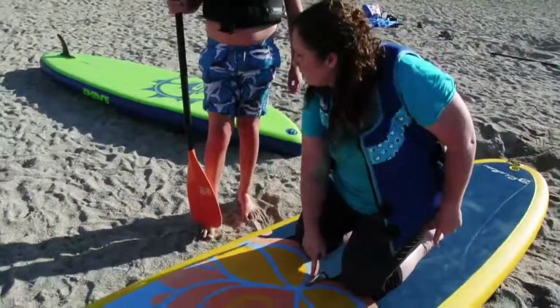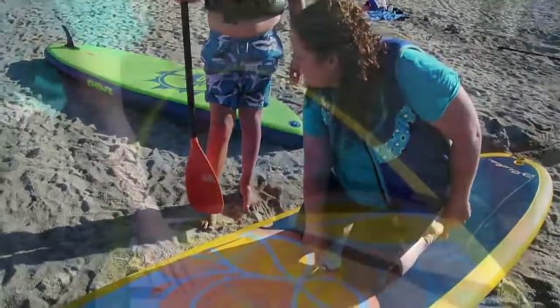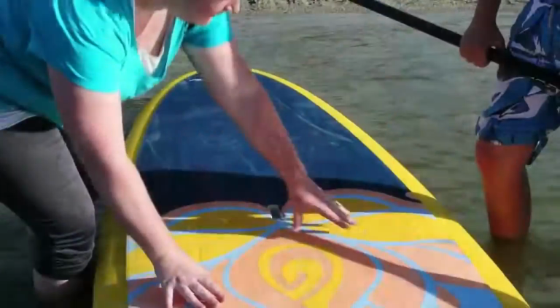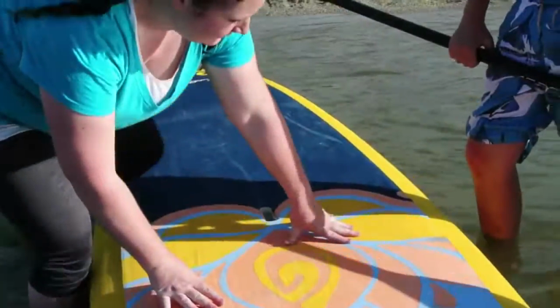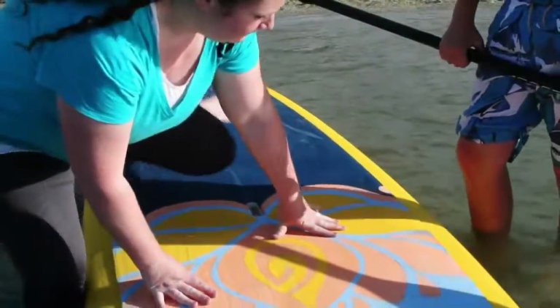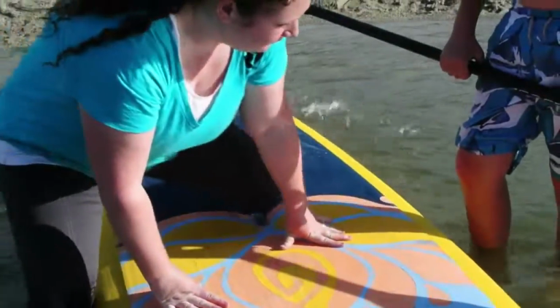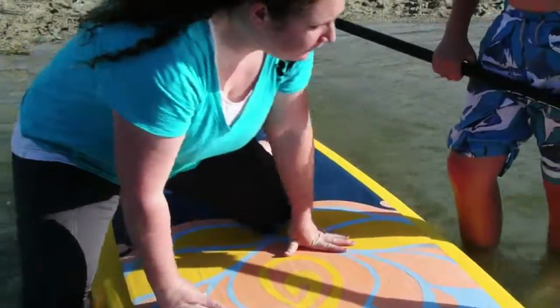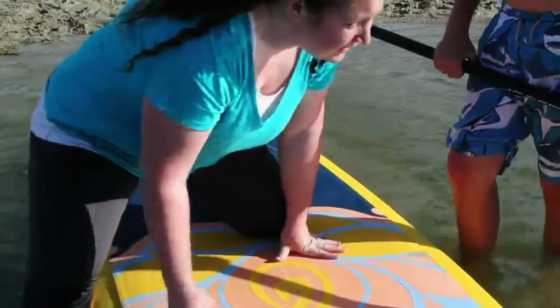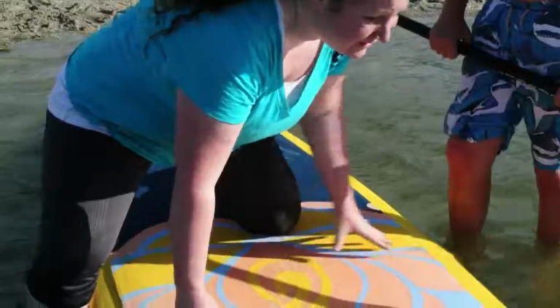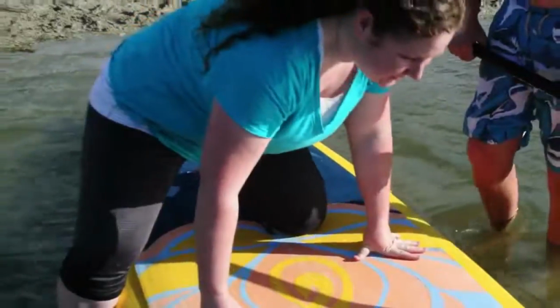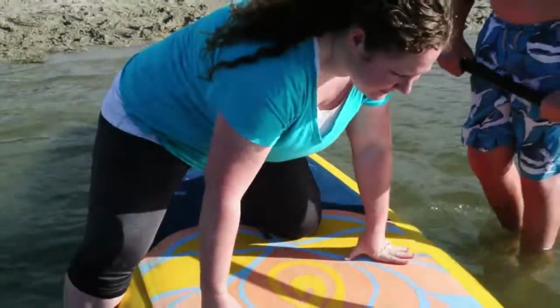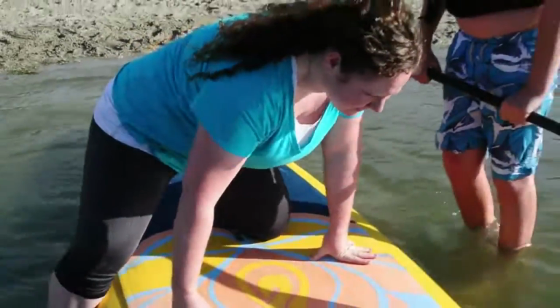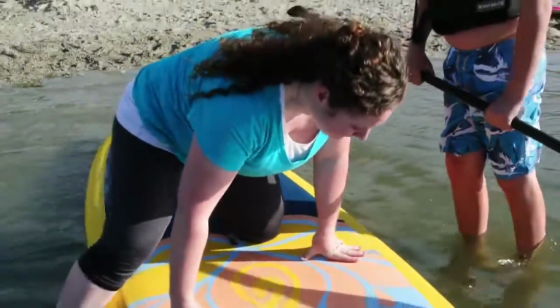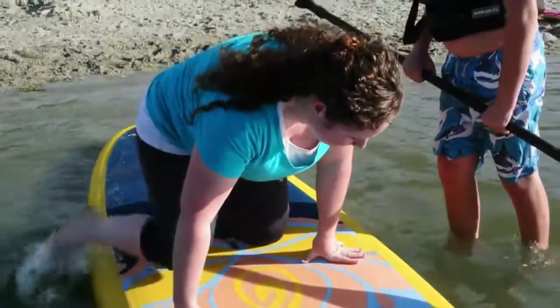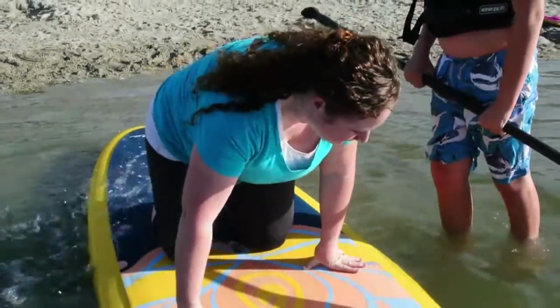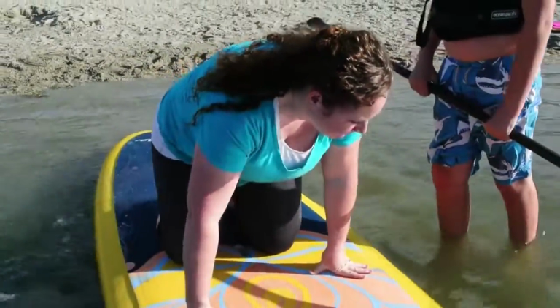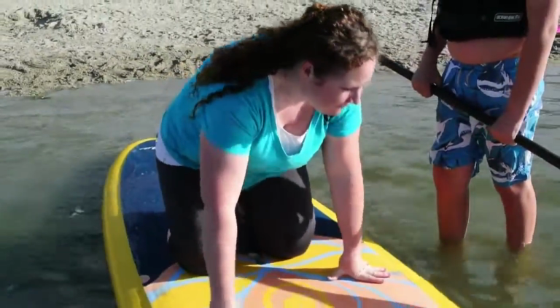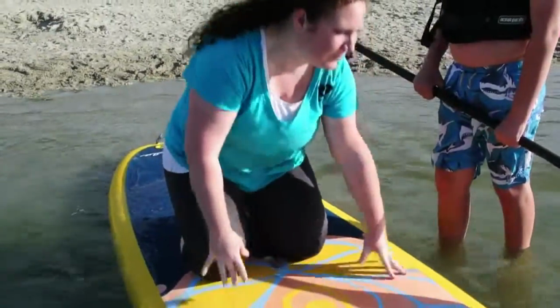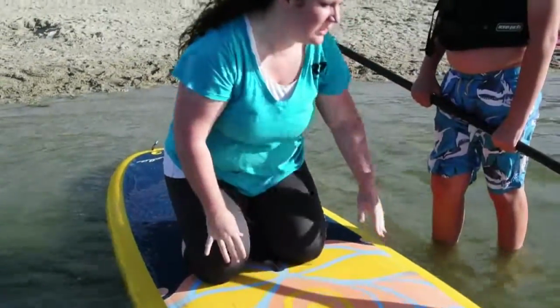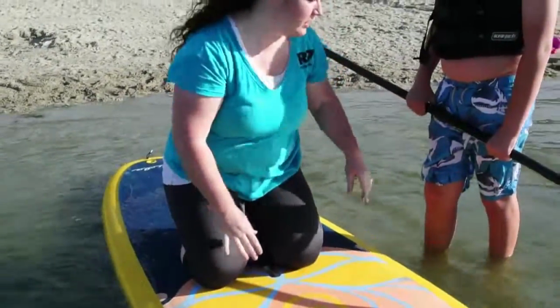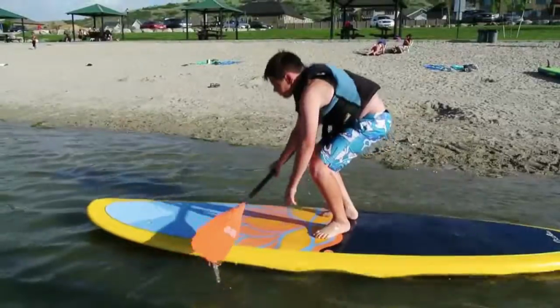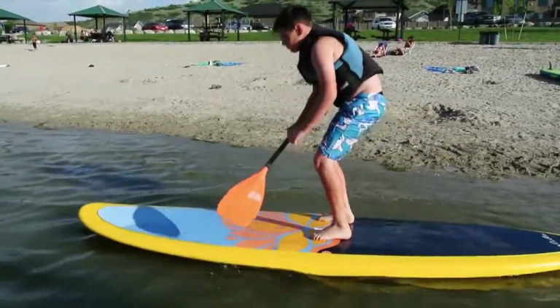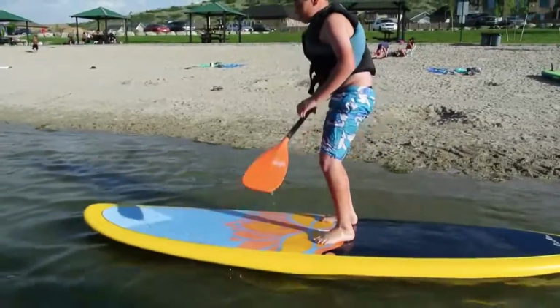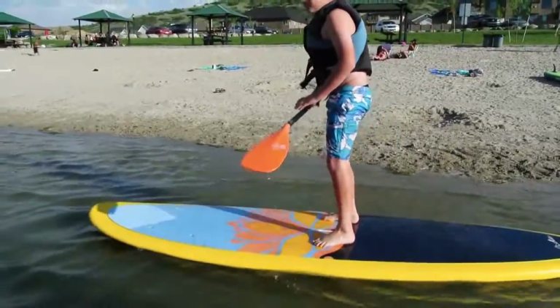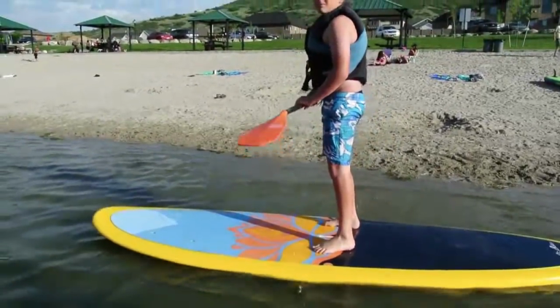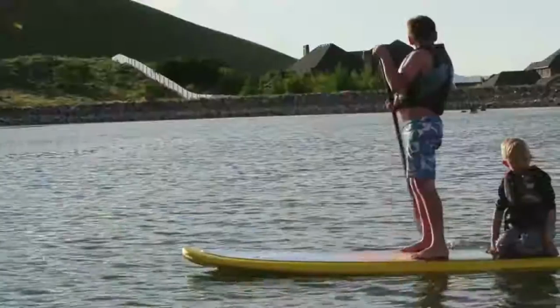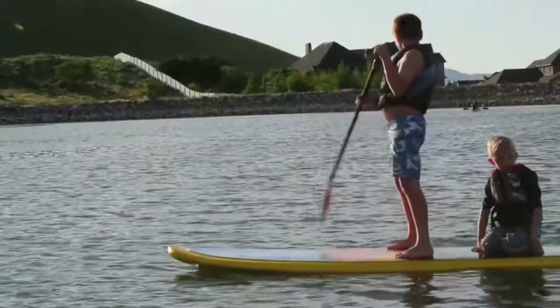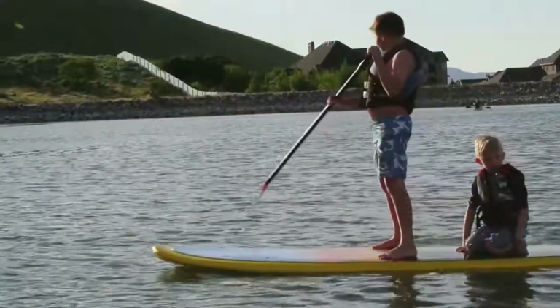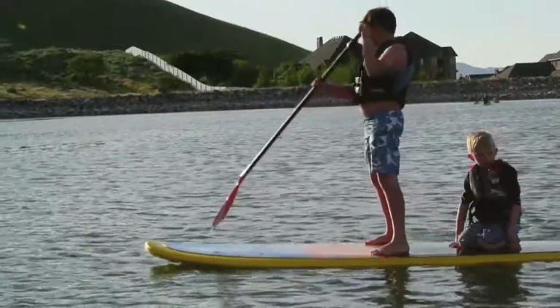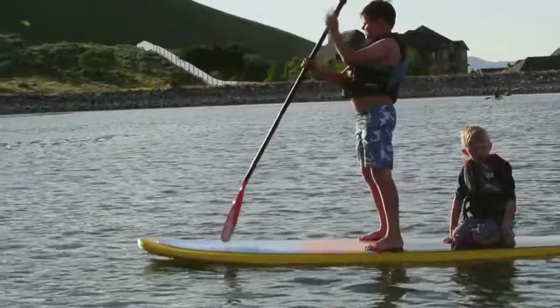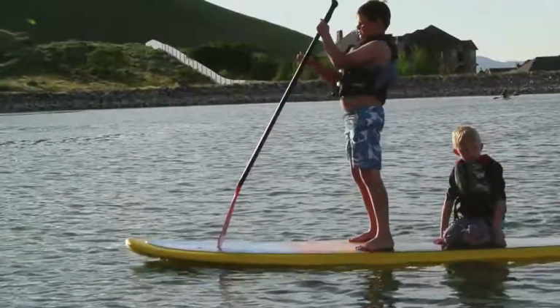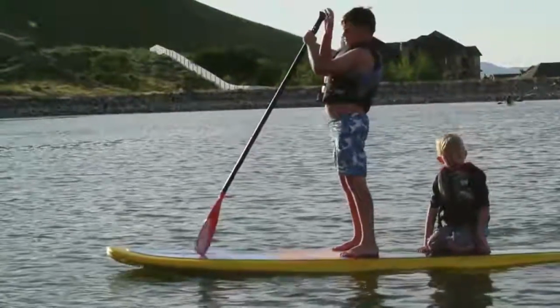The full instruction video will be linked on this page. After some quick tips, our nephew Thomas was up and paddling all across the lake.